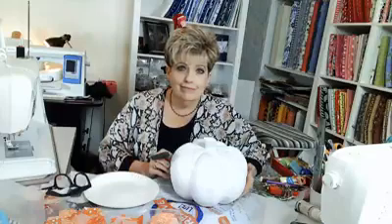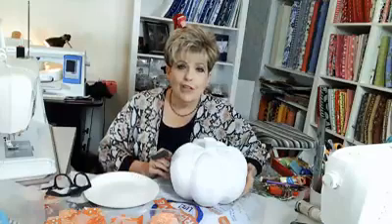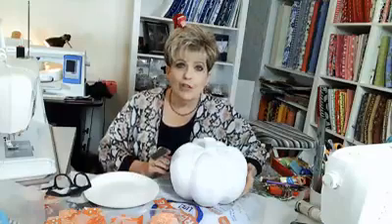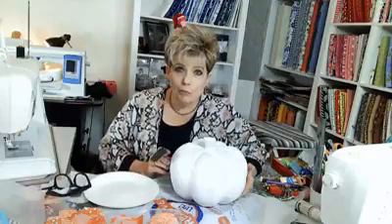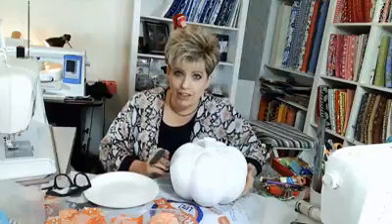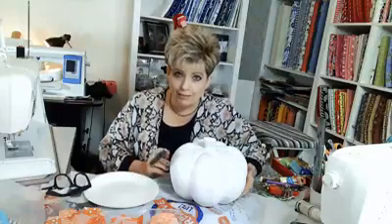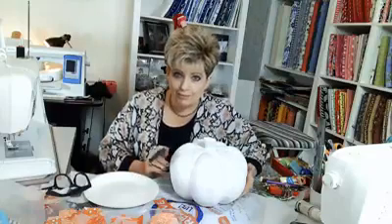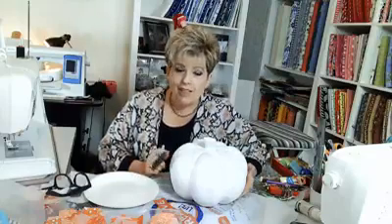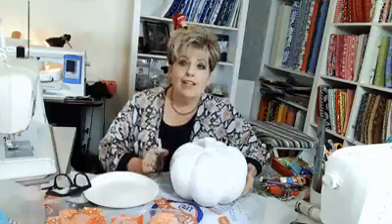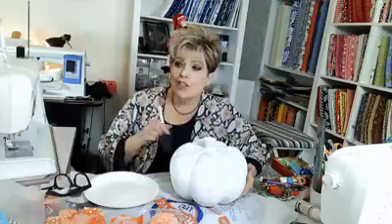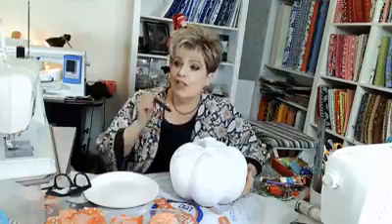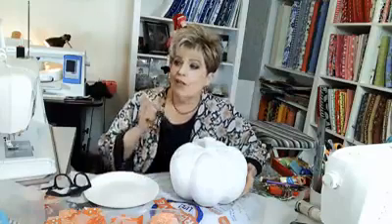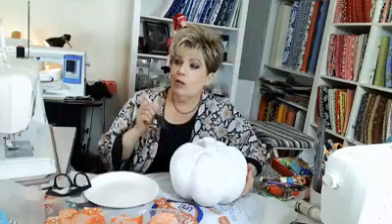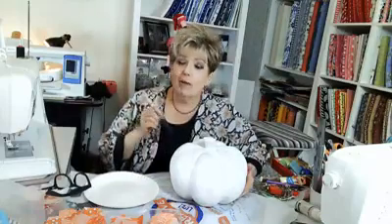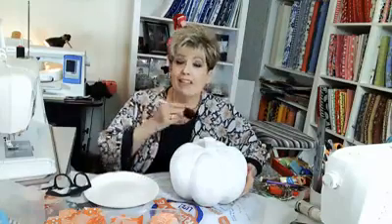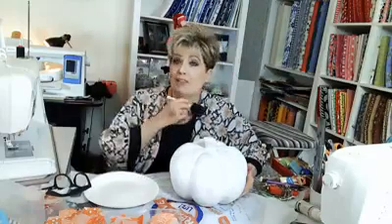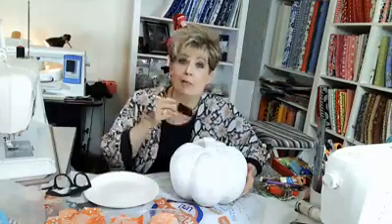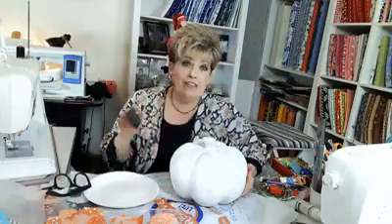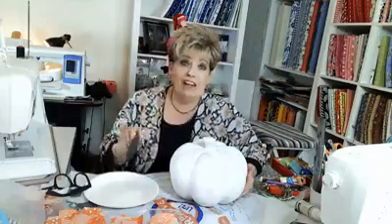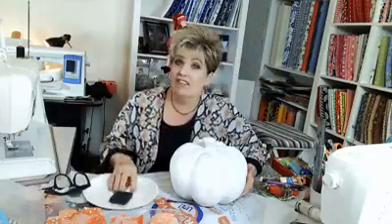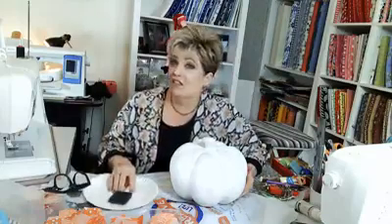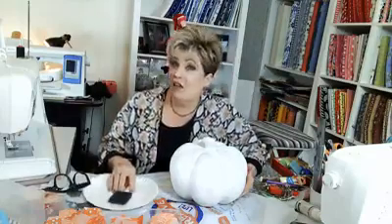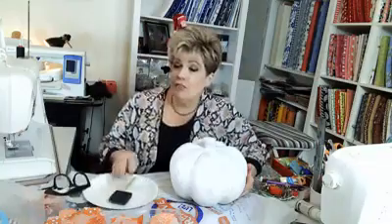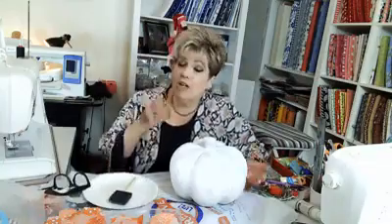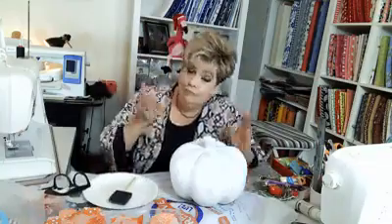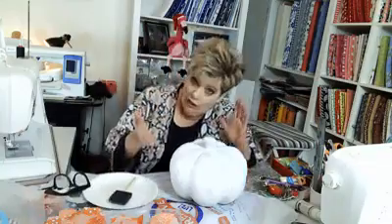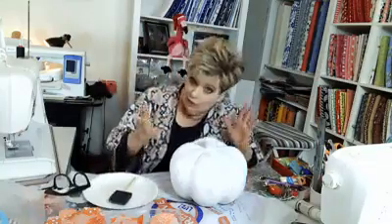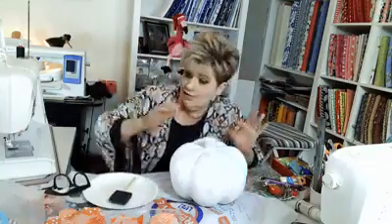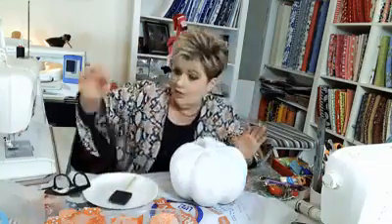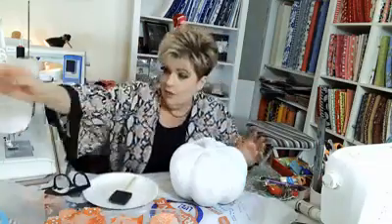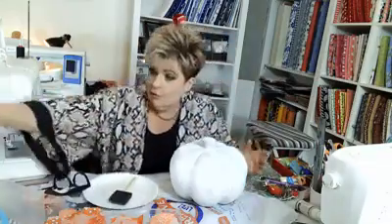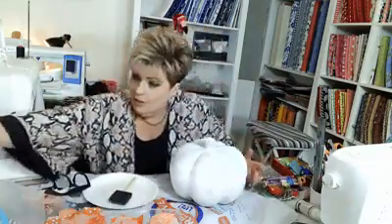Good morning. Today we are making something that has, well, fabric. It's got fabric in it.